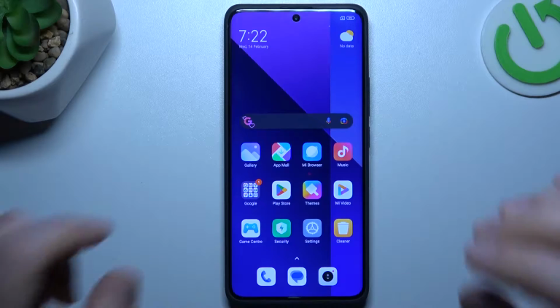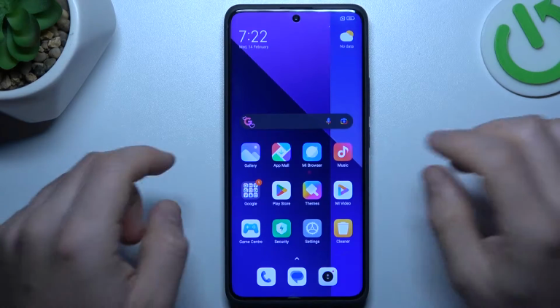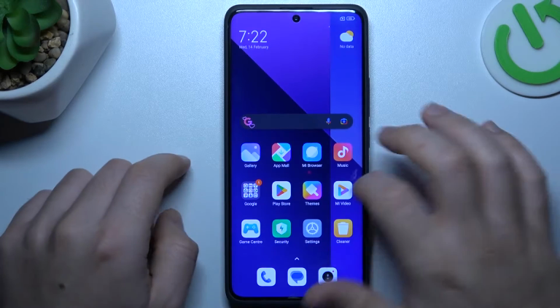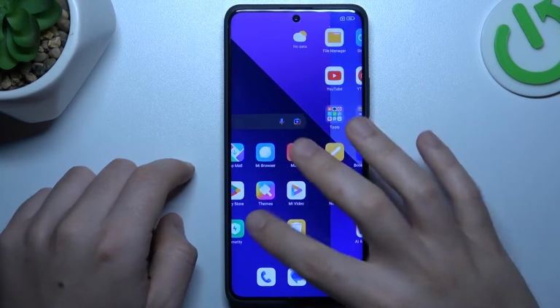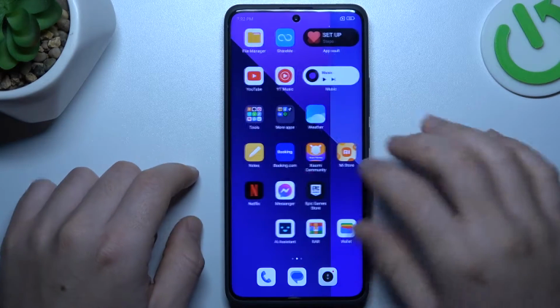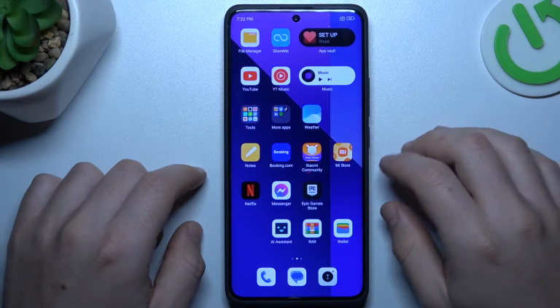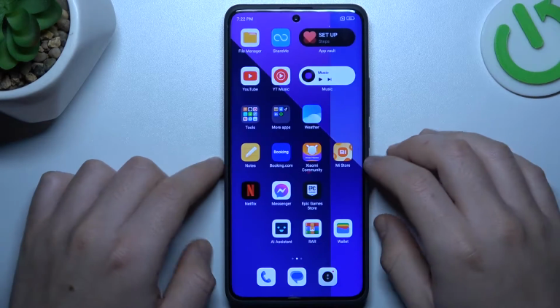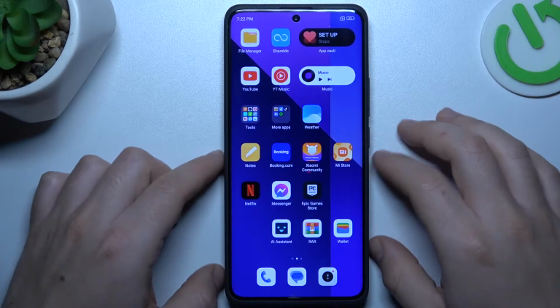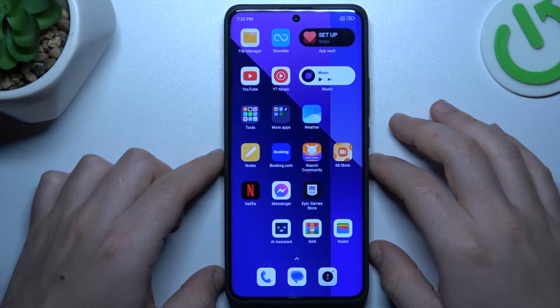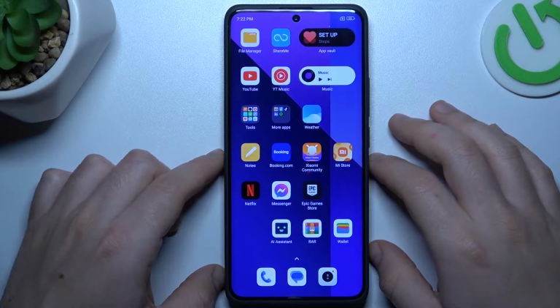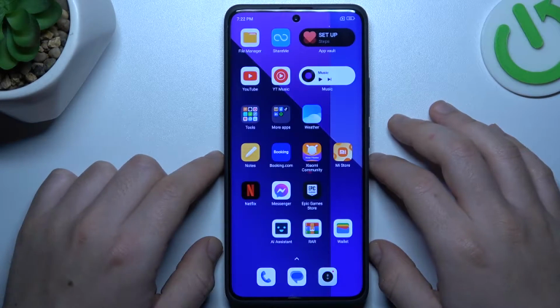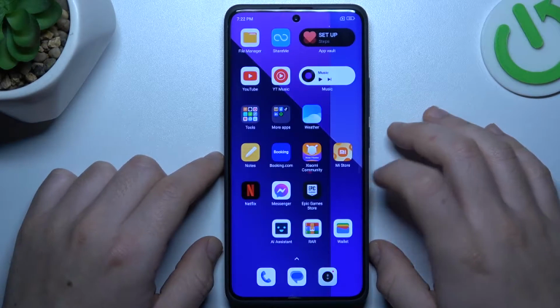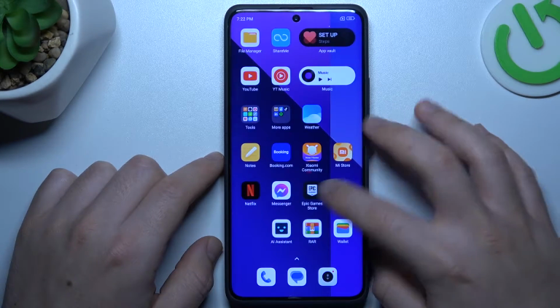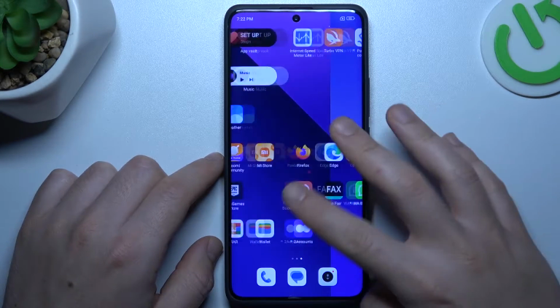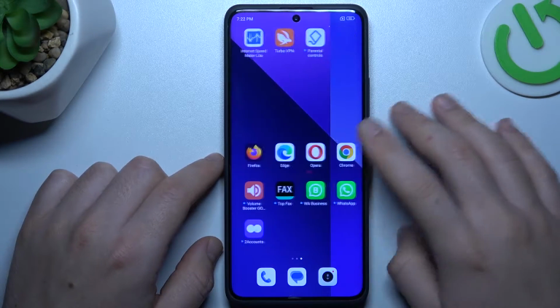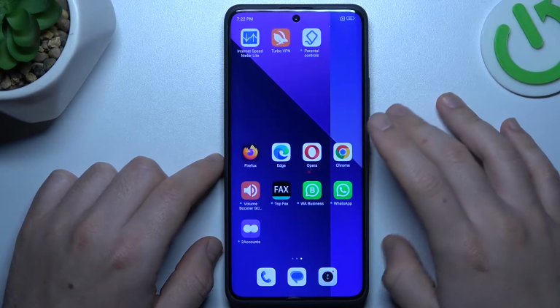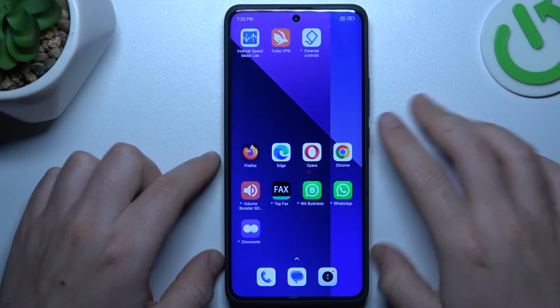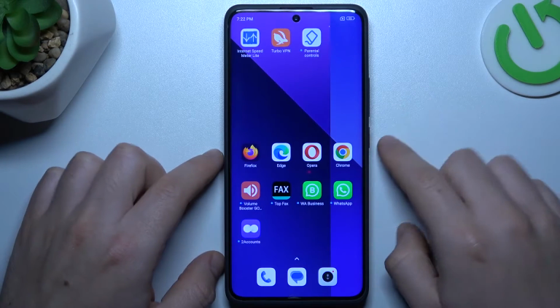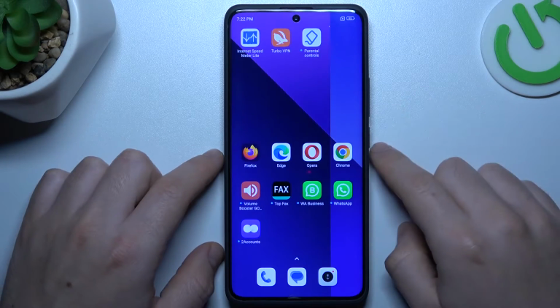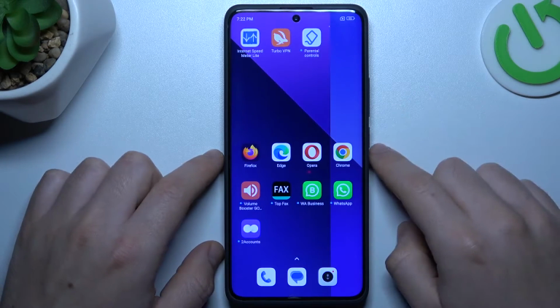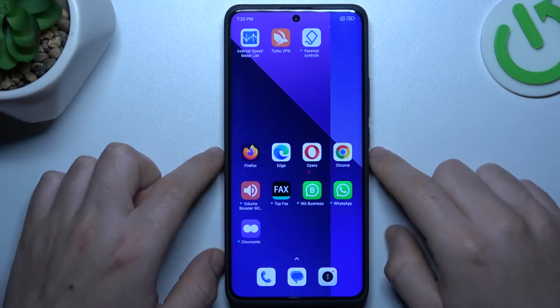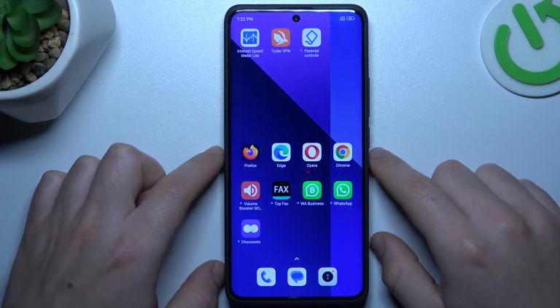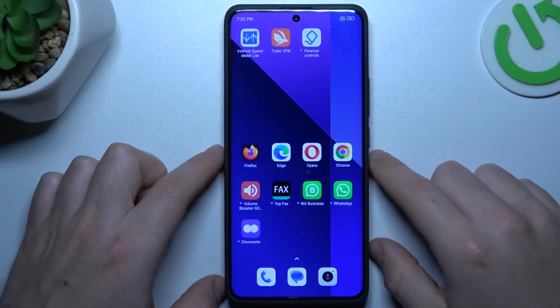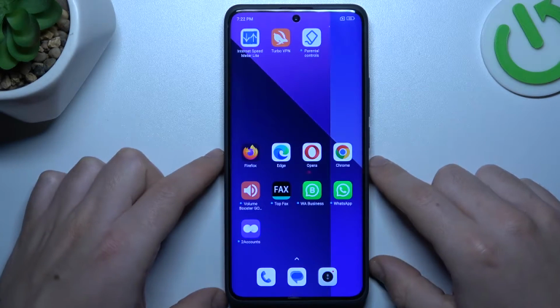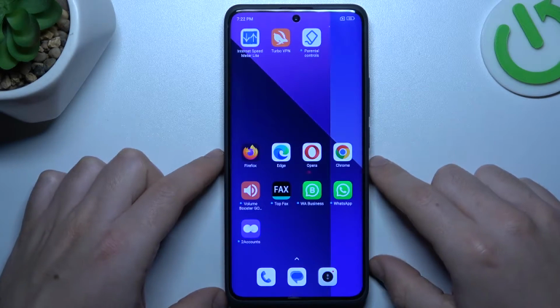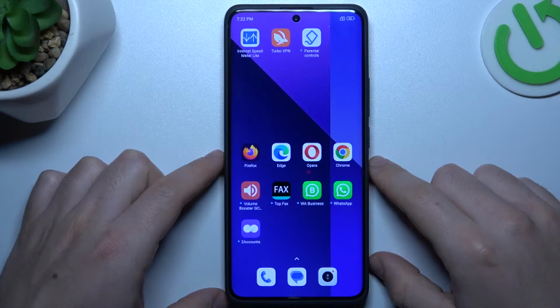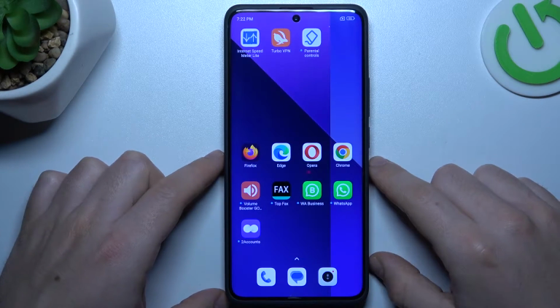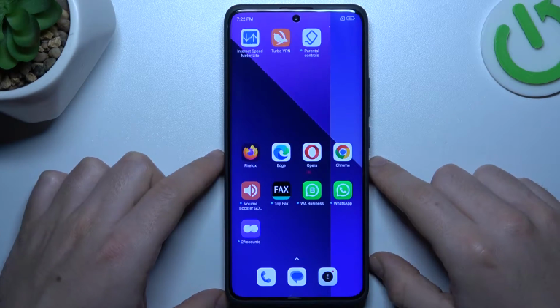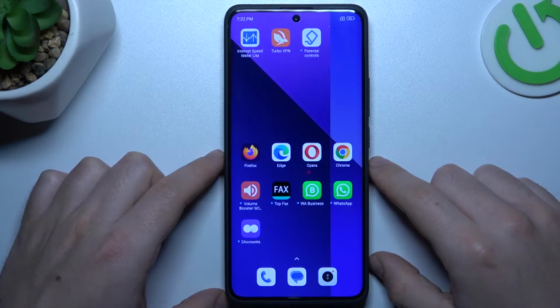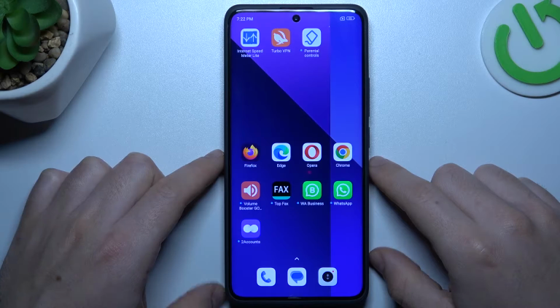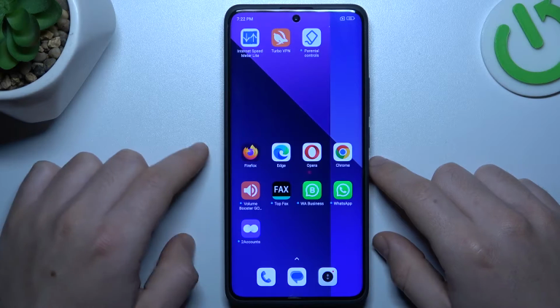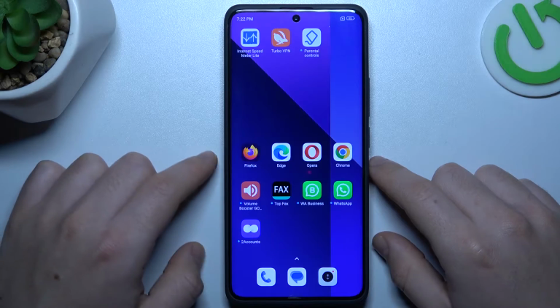Hello guys, today I'm going to show you how we can fix invisible WhatsApp notifications in the Redmi Note 13 Pro Plus.